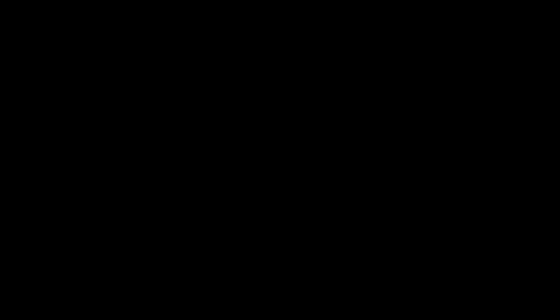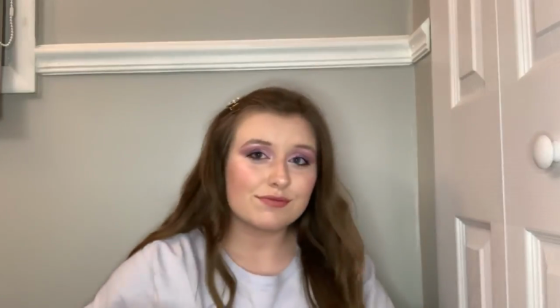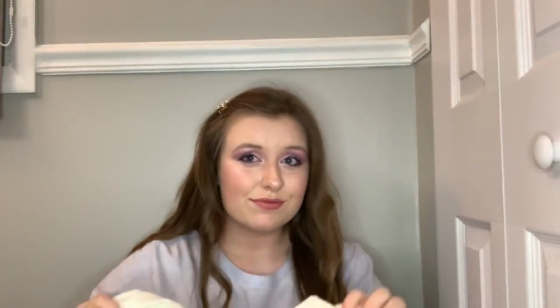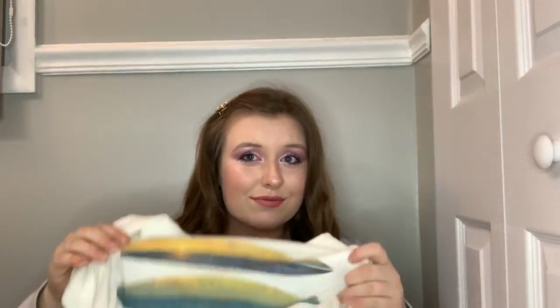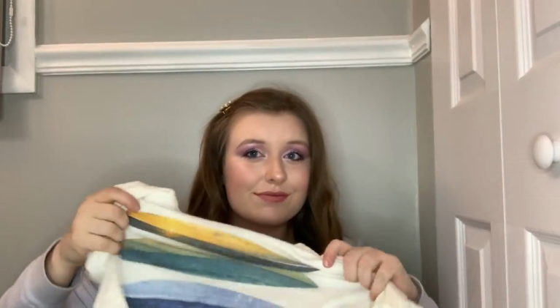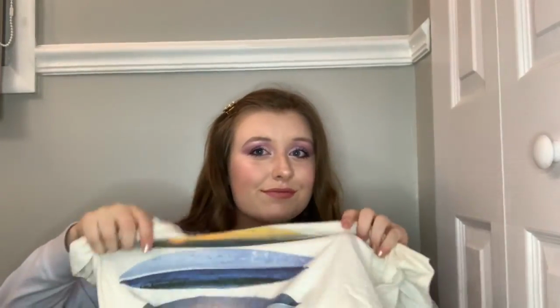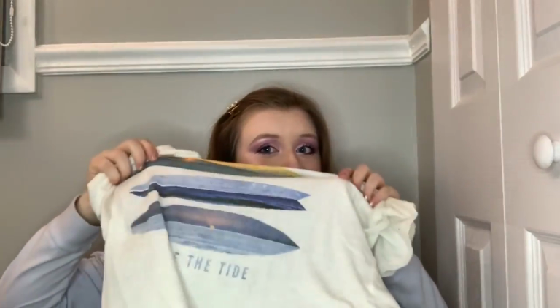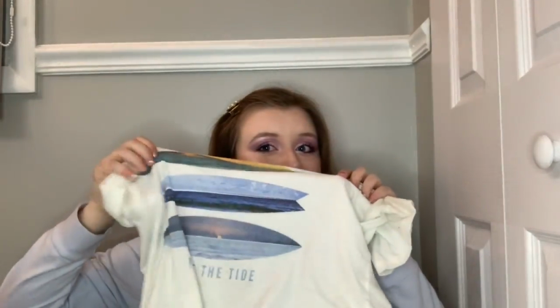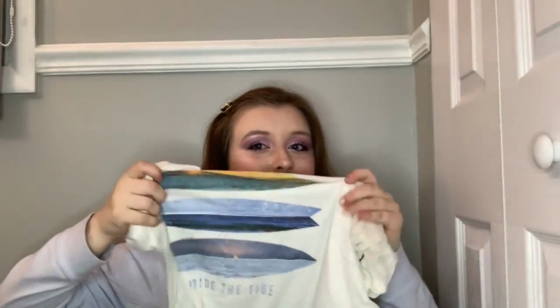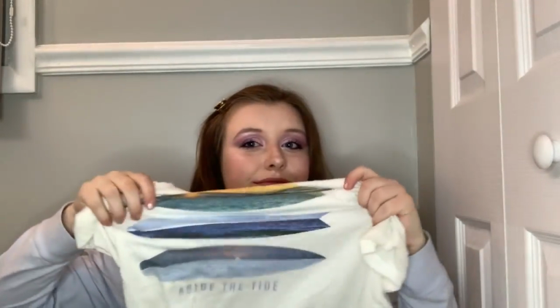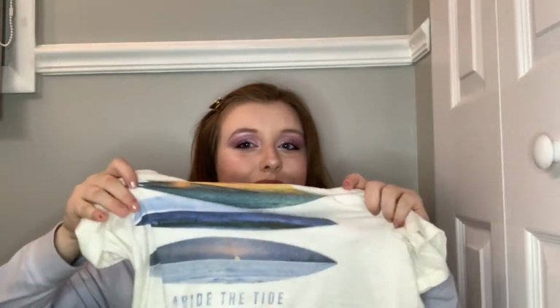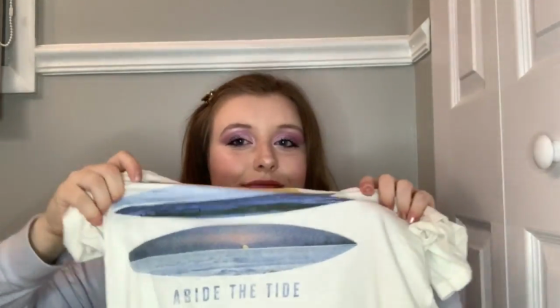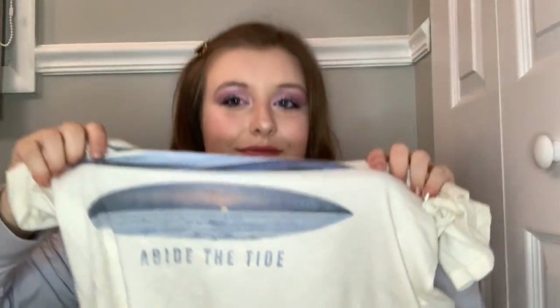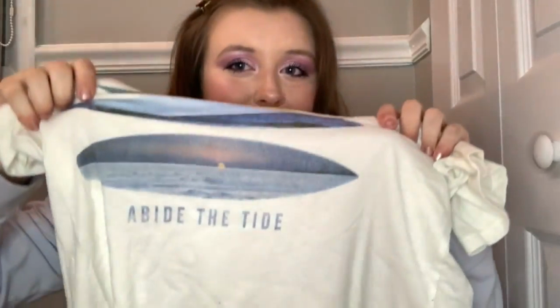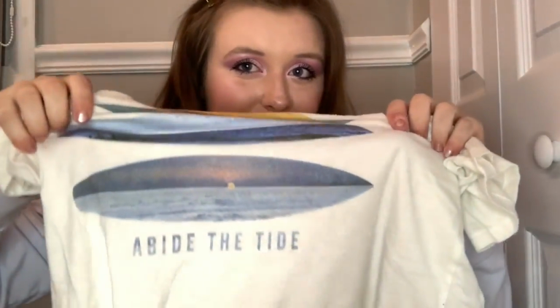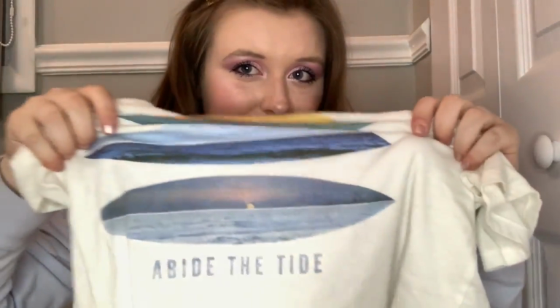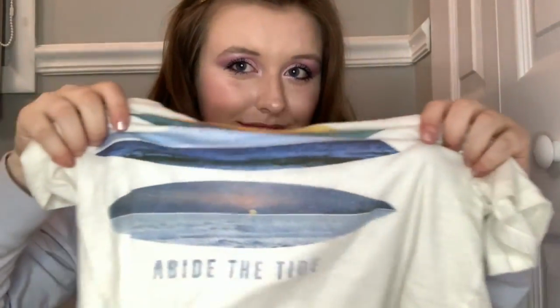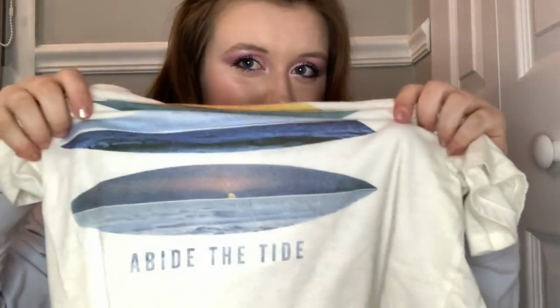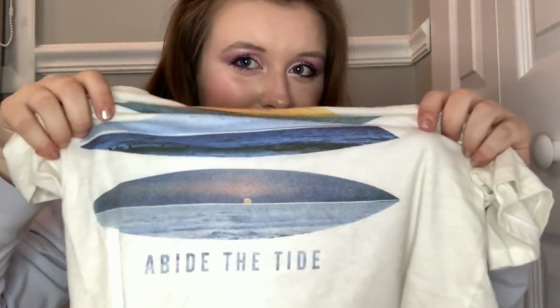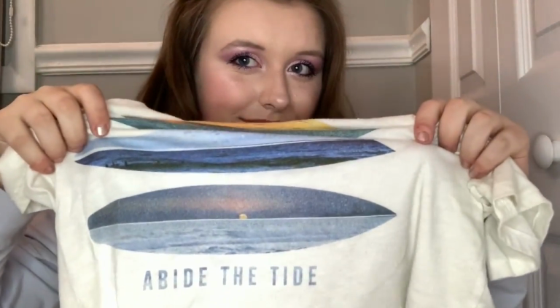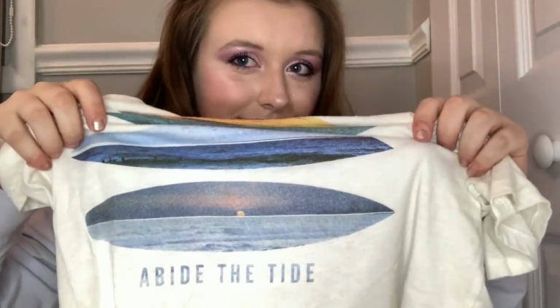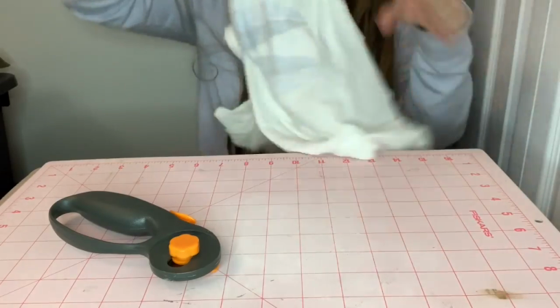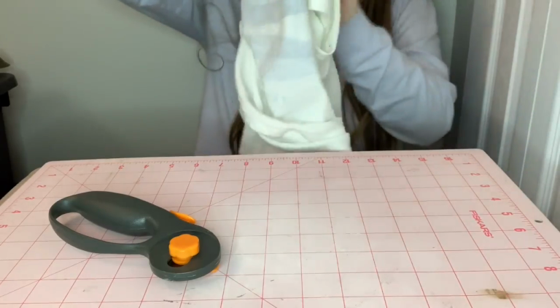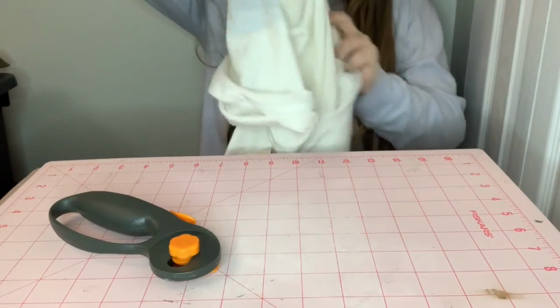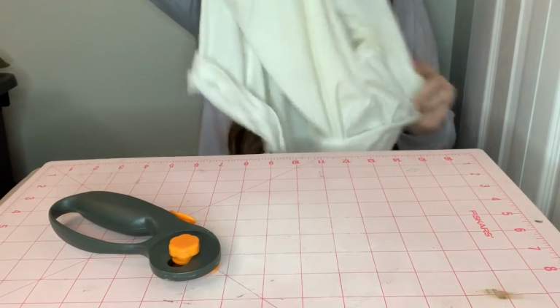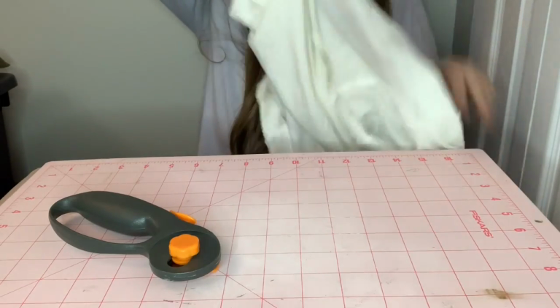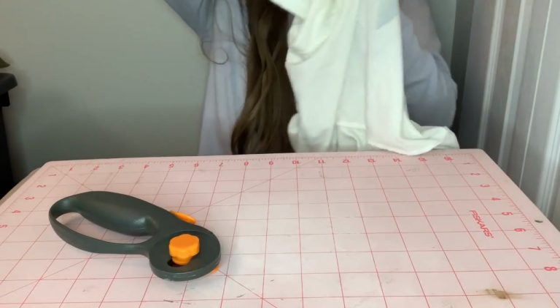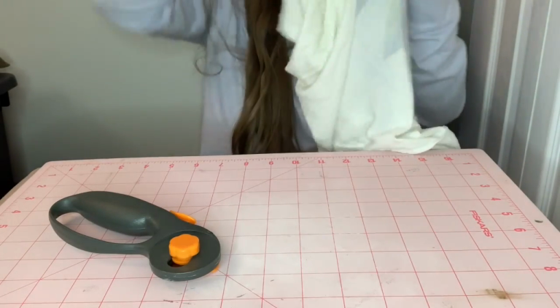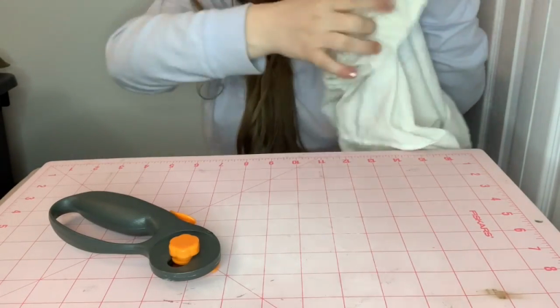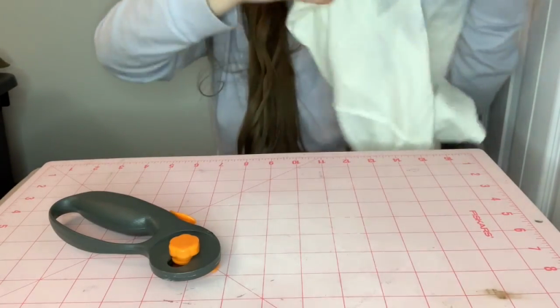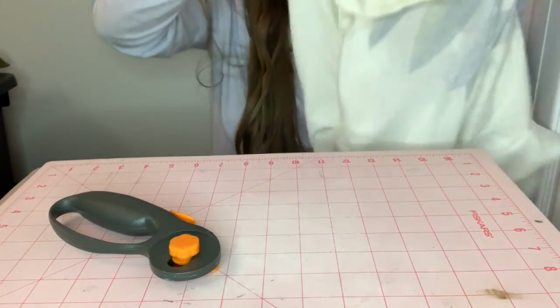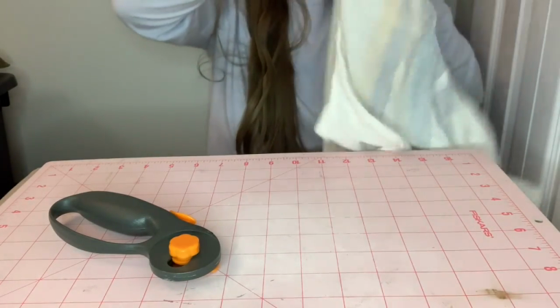We are moving on to the sewing mask. Find another graphic t-shirt and flip it inside out.